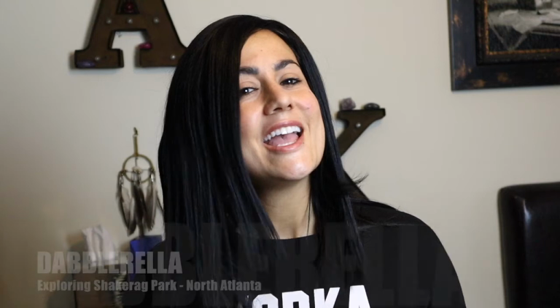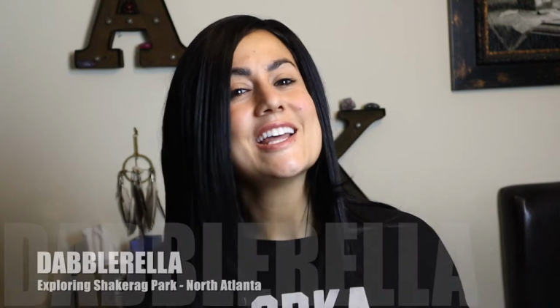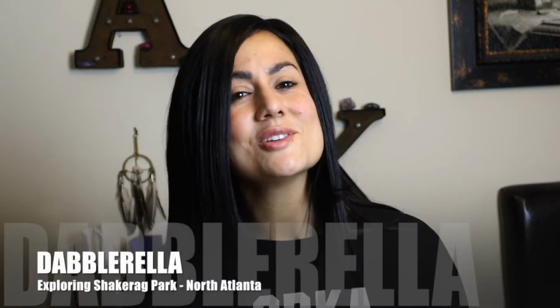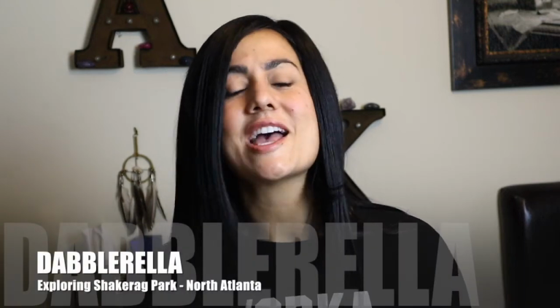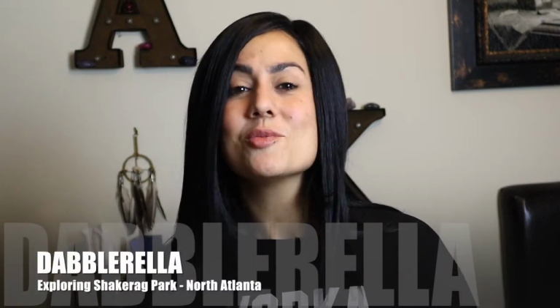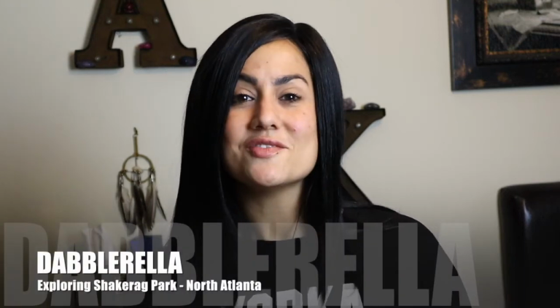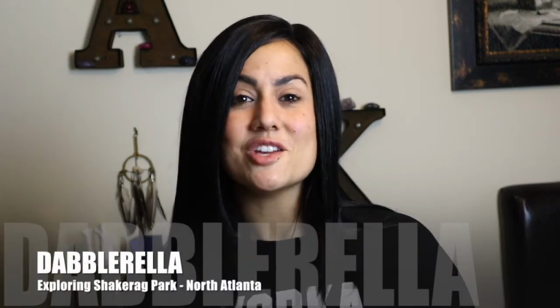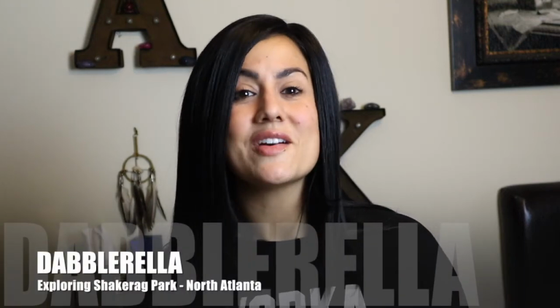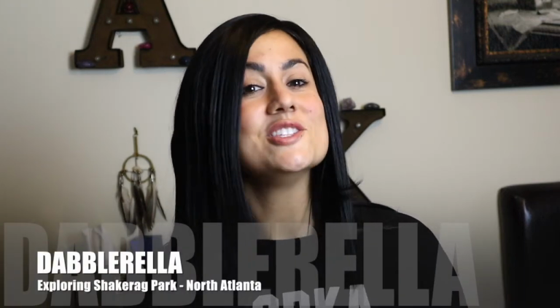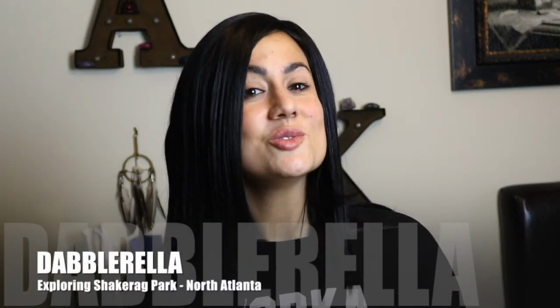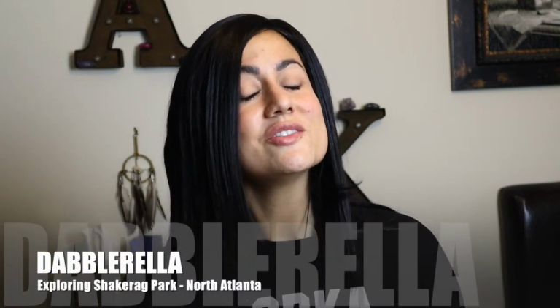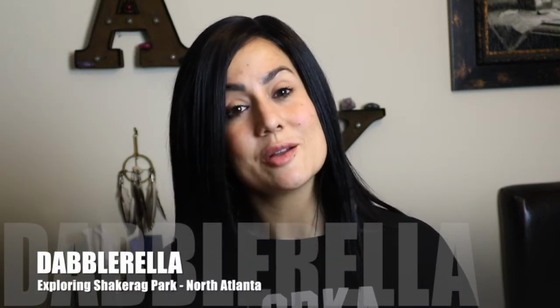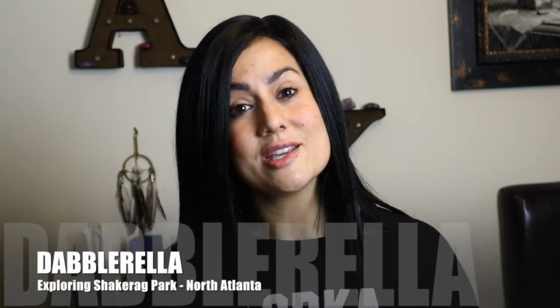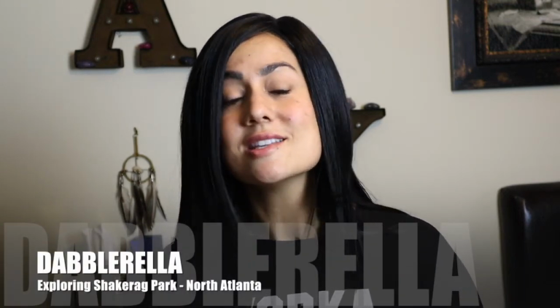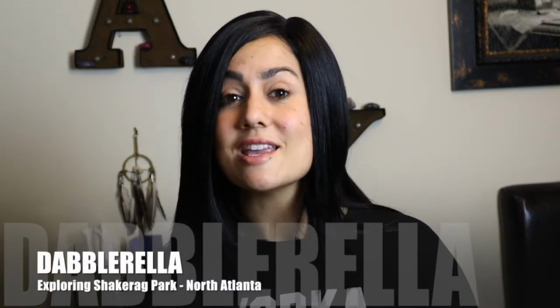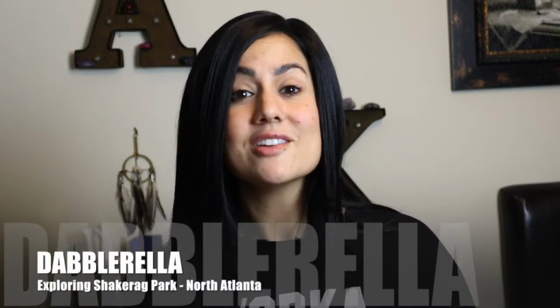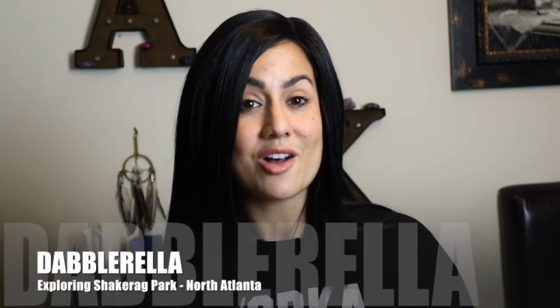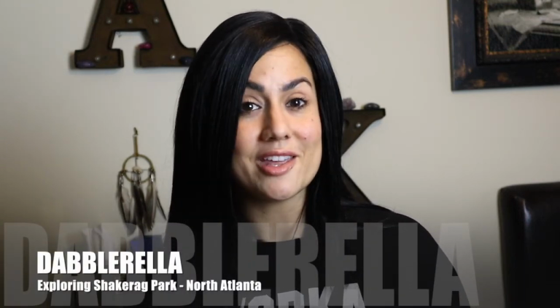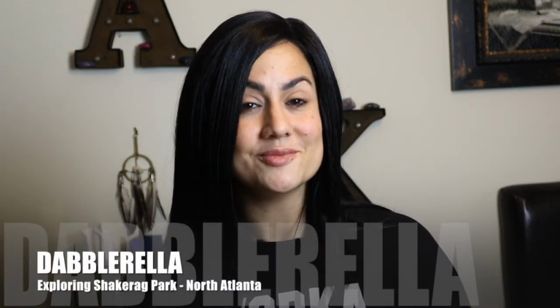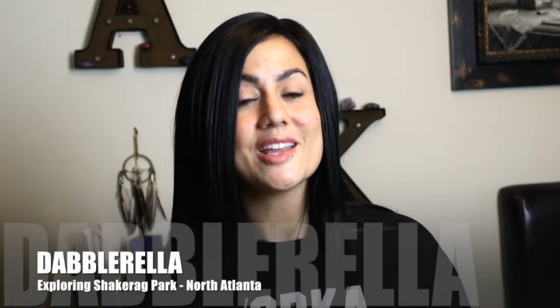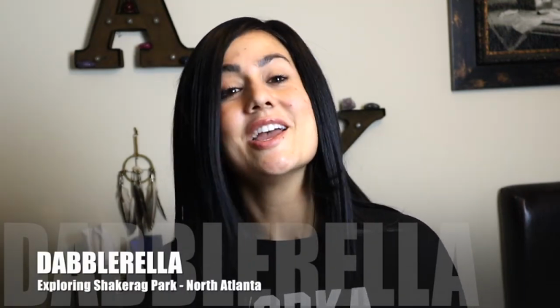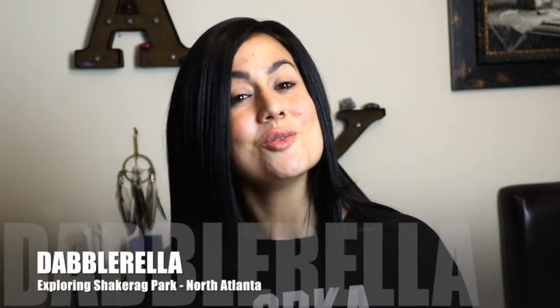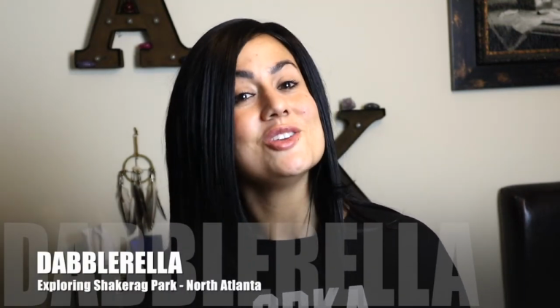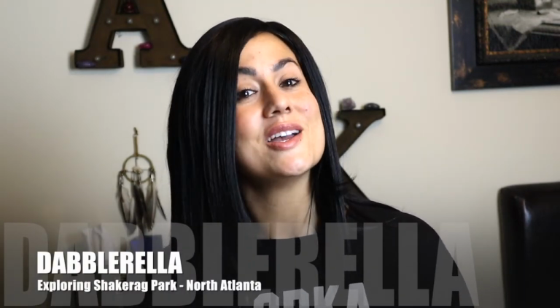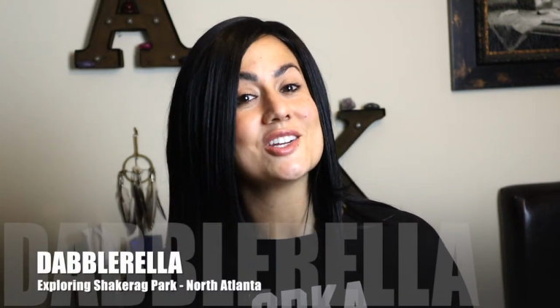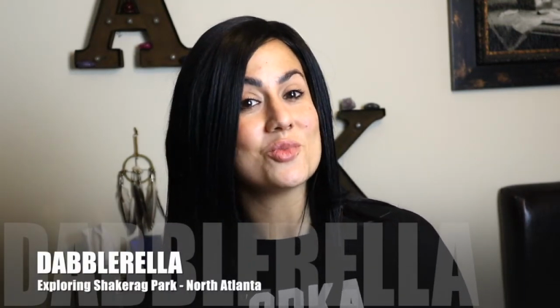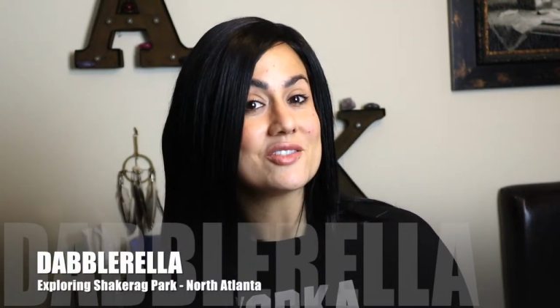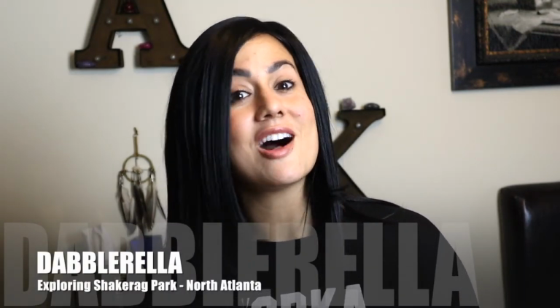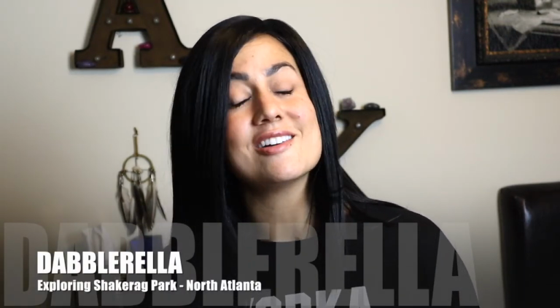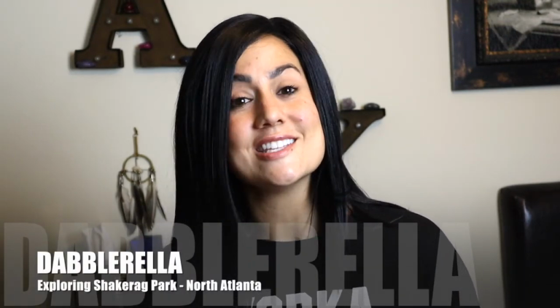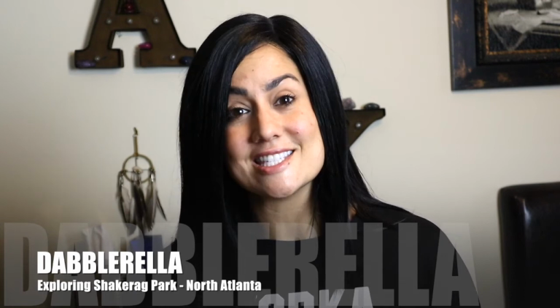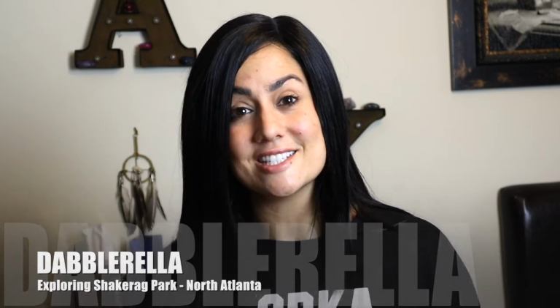Hey Devils, I hope this video finds you and your families safe and healthy and I hope that you guys had a wonderful holiday season.